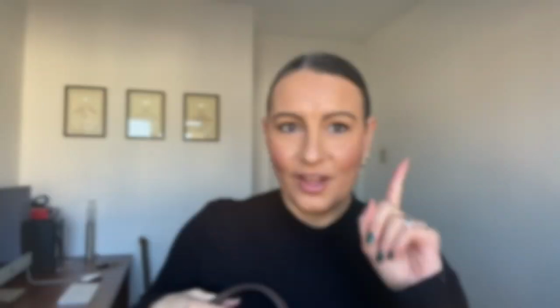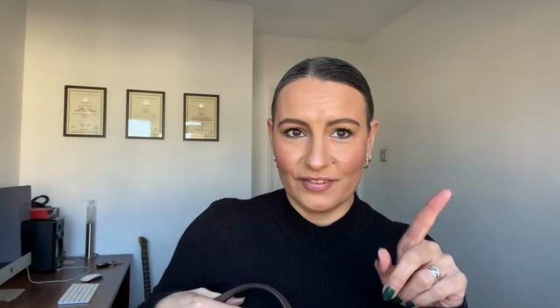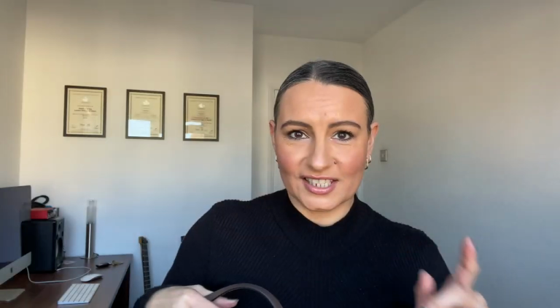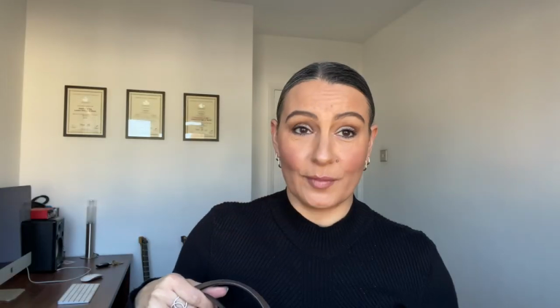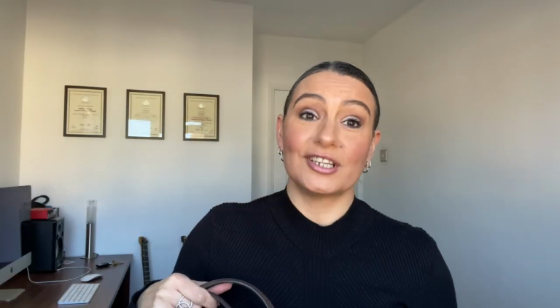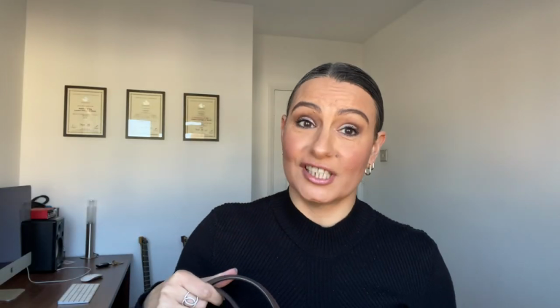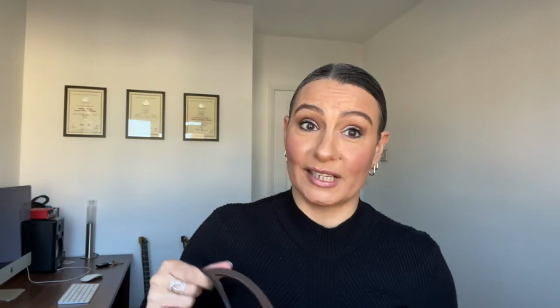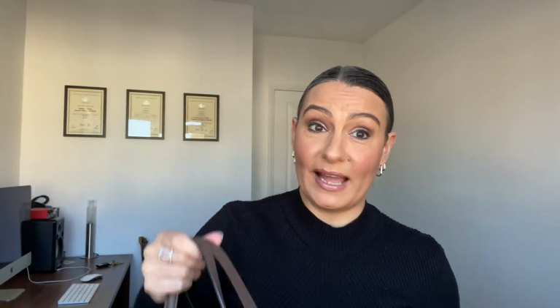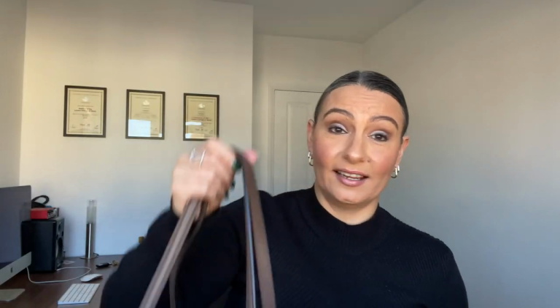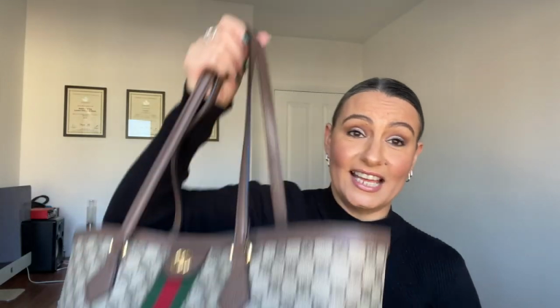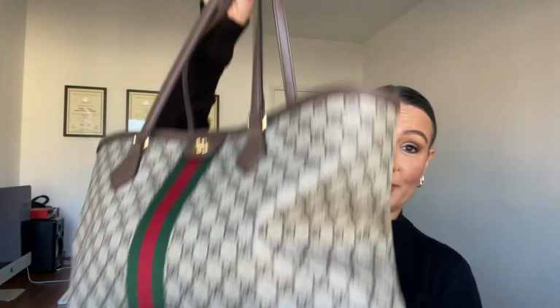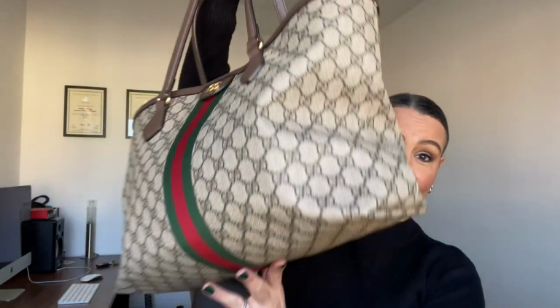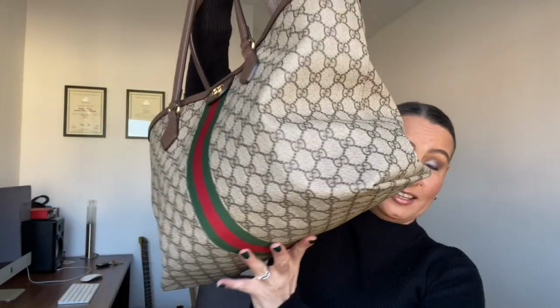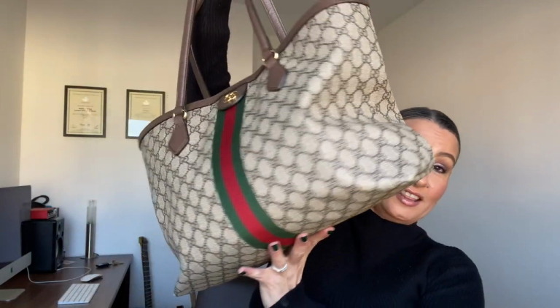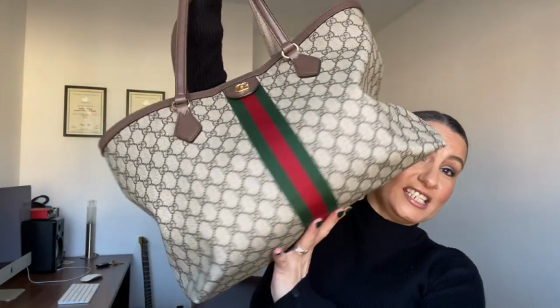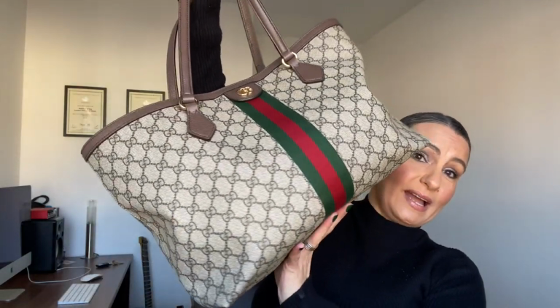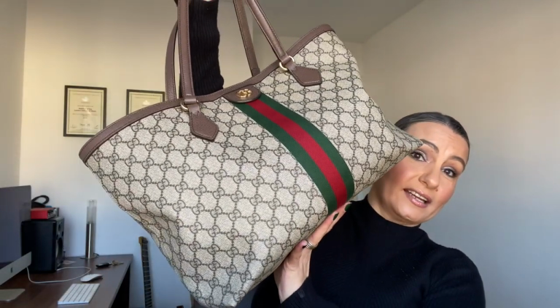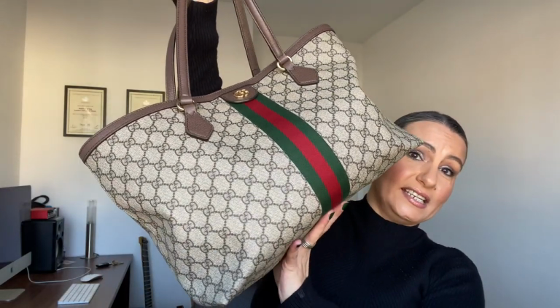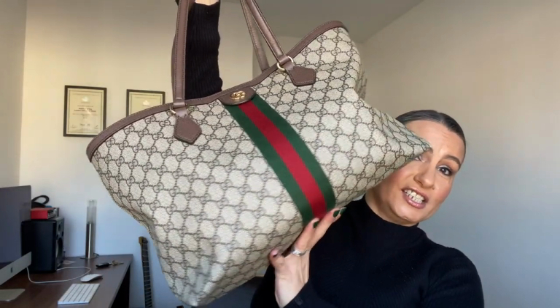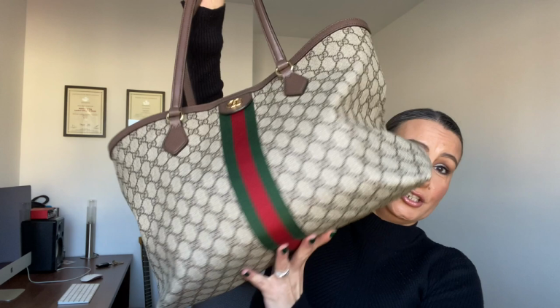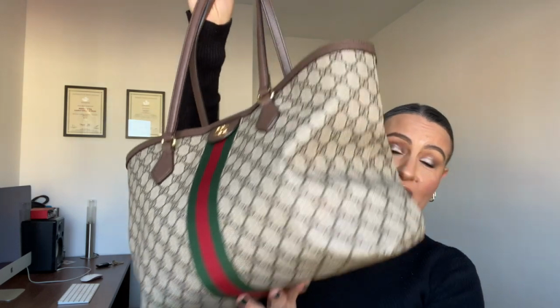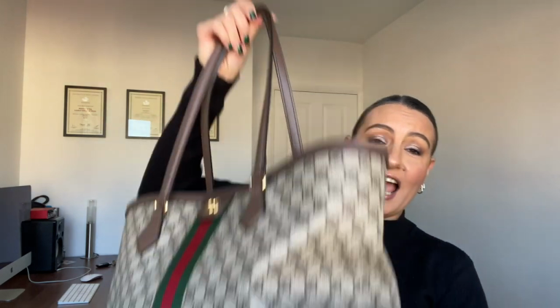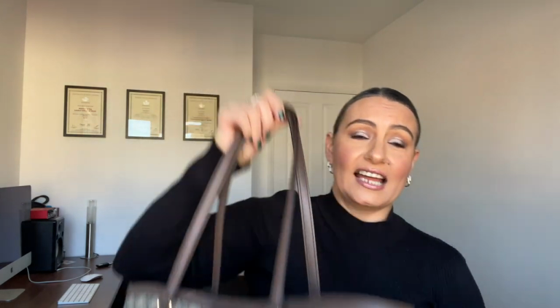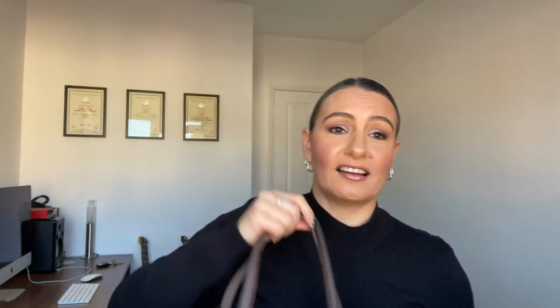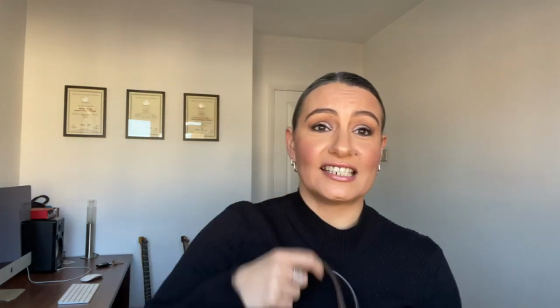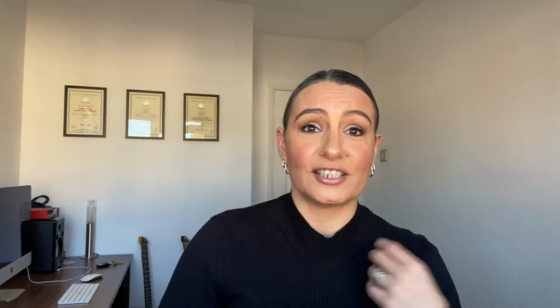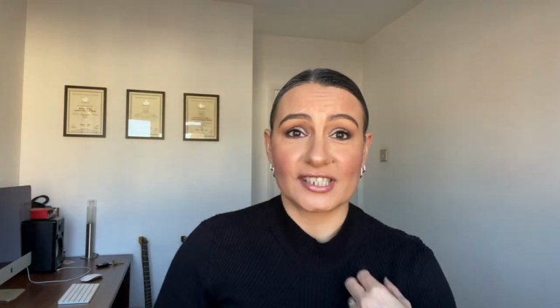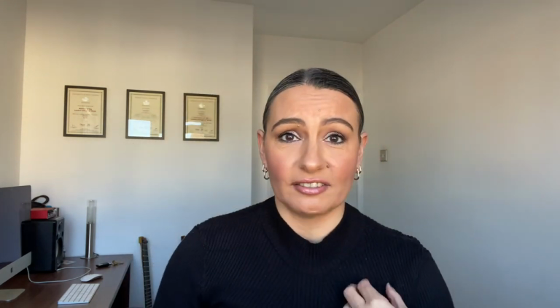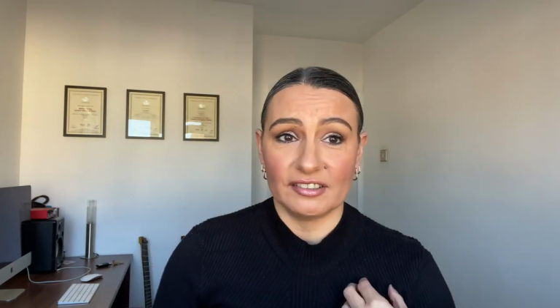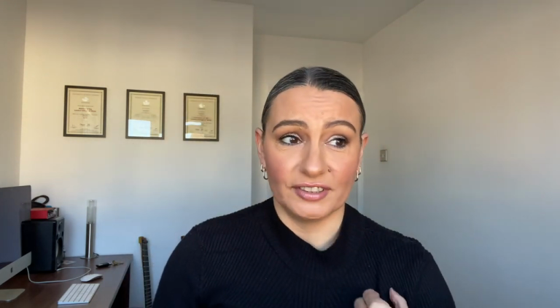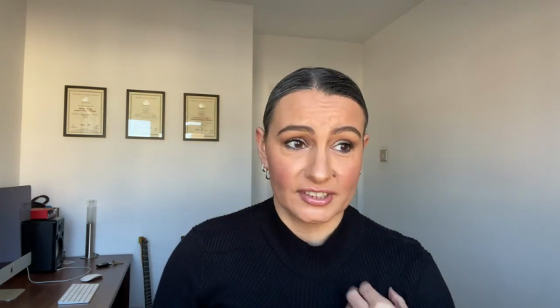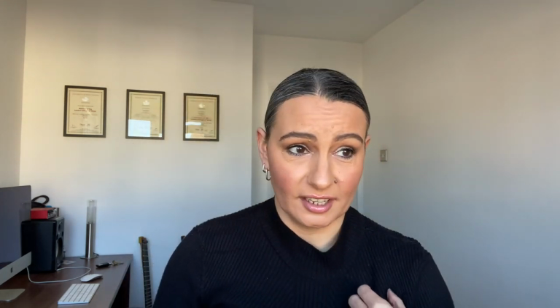First up — she's a big bag. Let's be fair, this bag is huge and I still stuff it full of stuff.